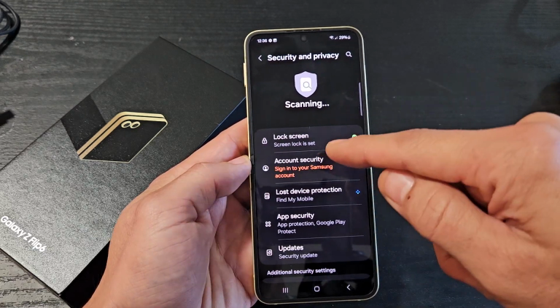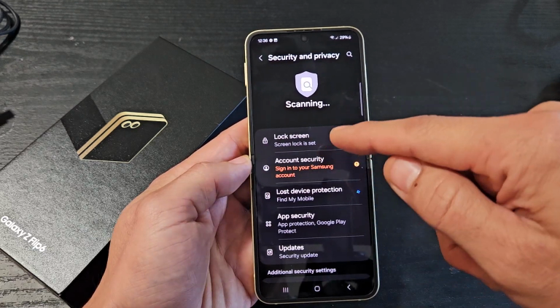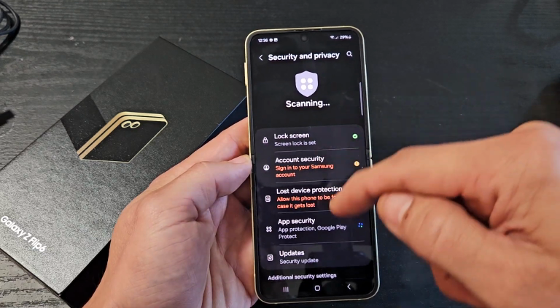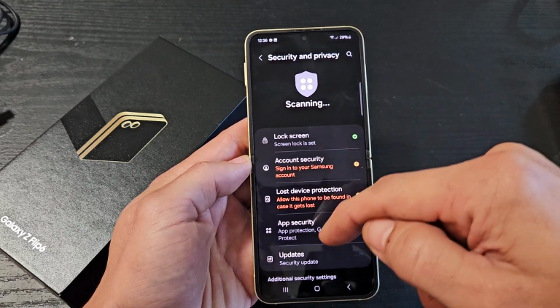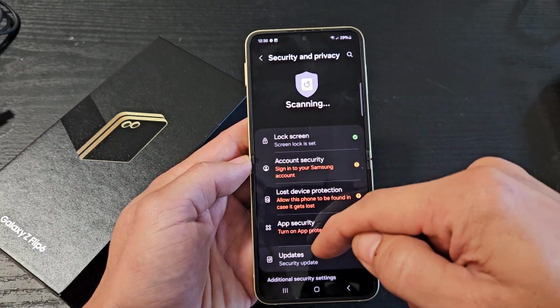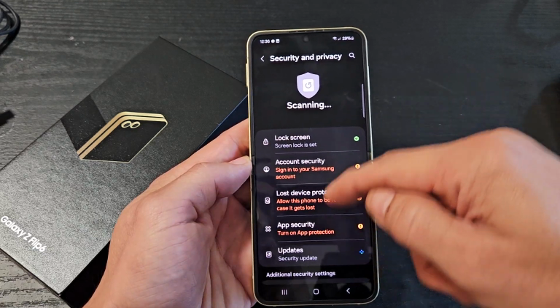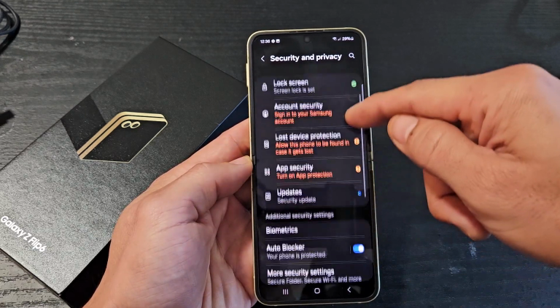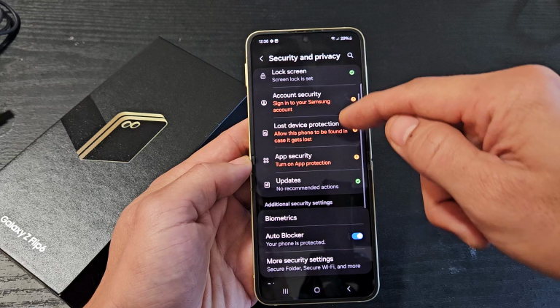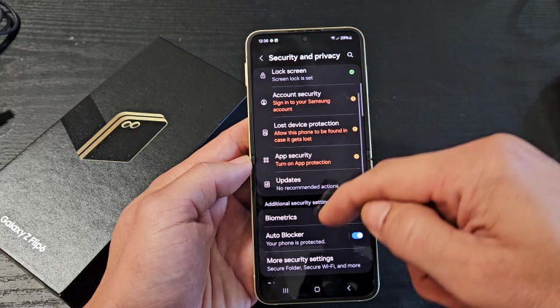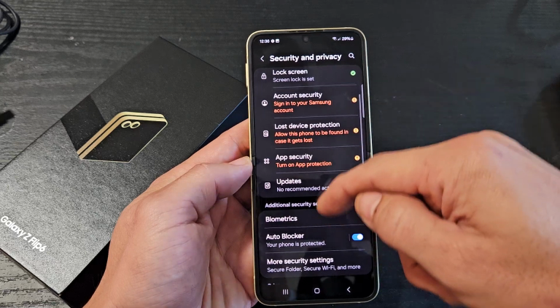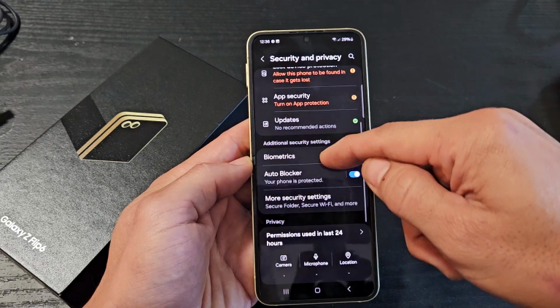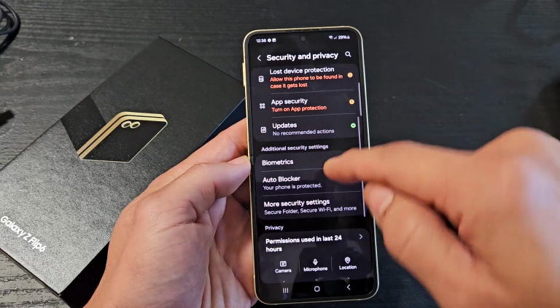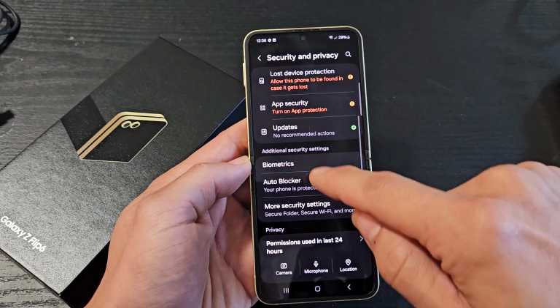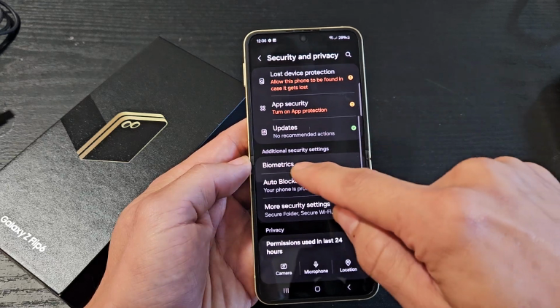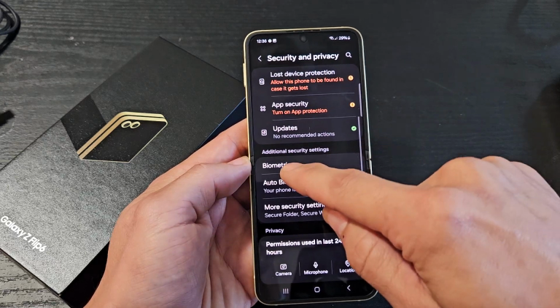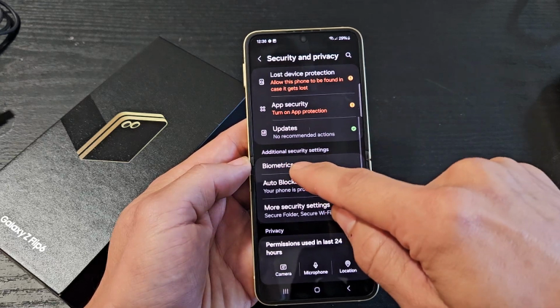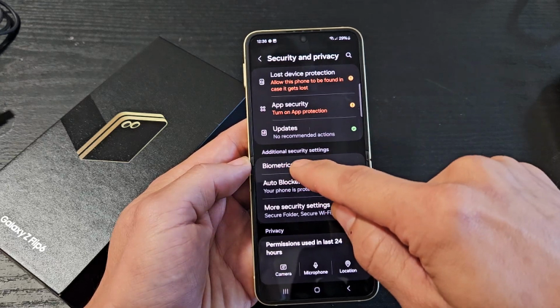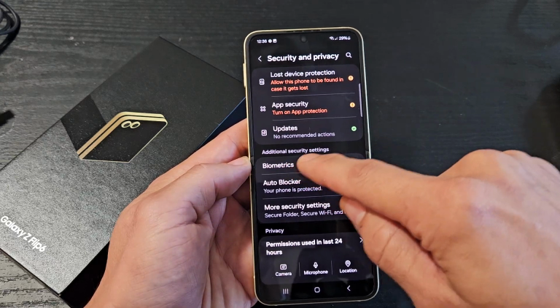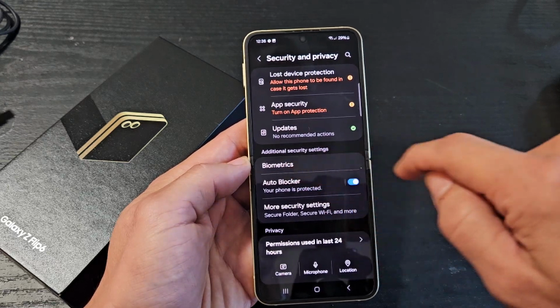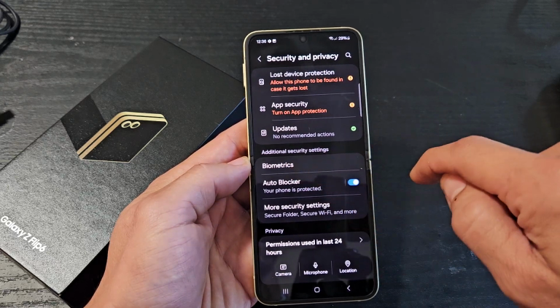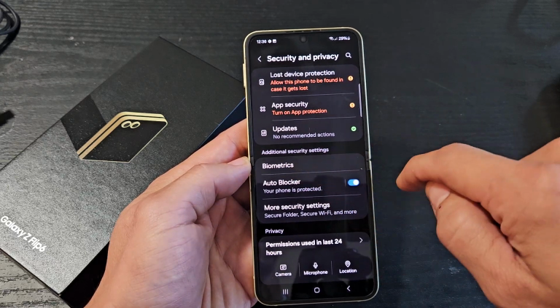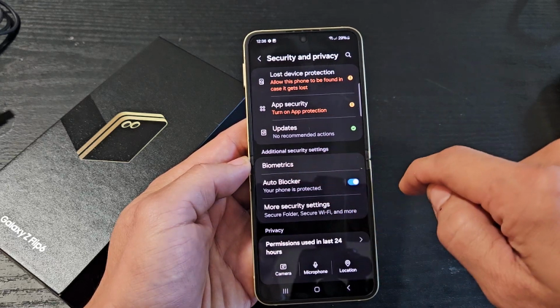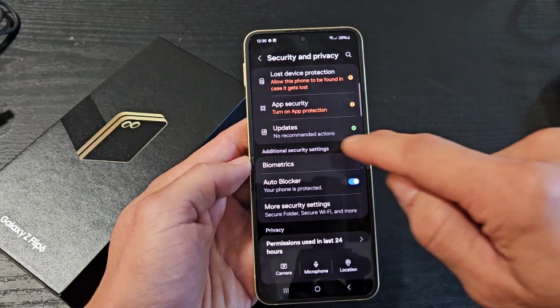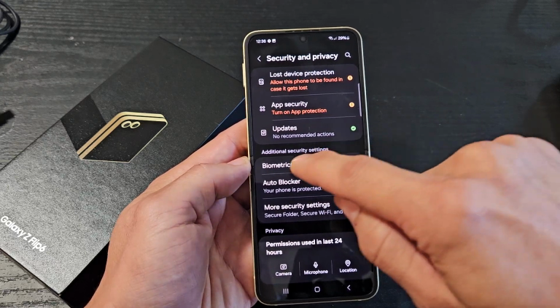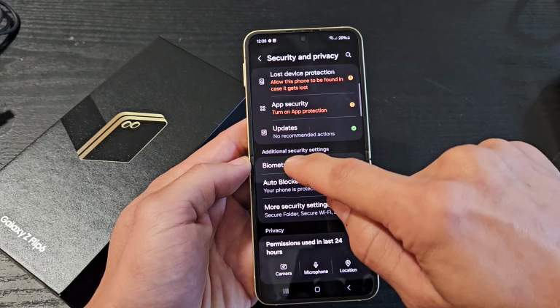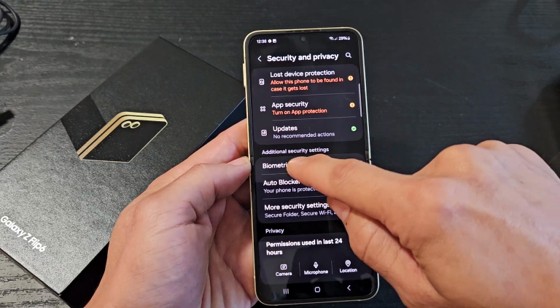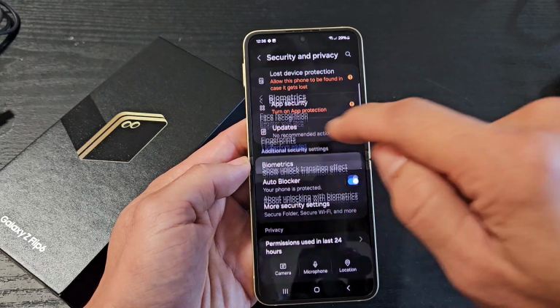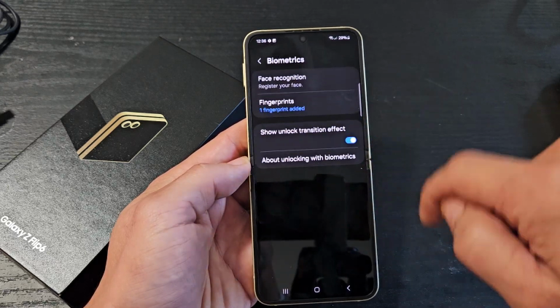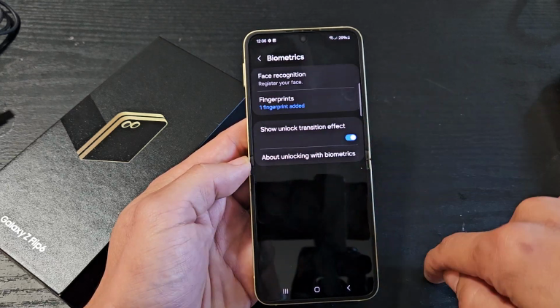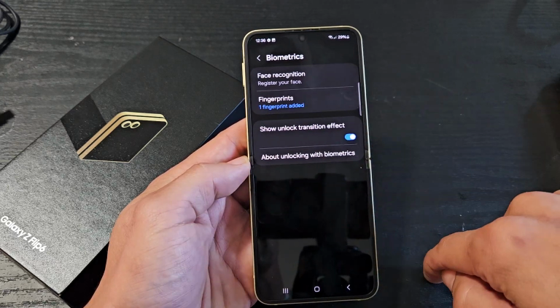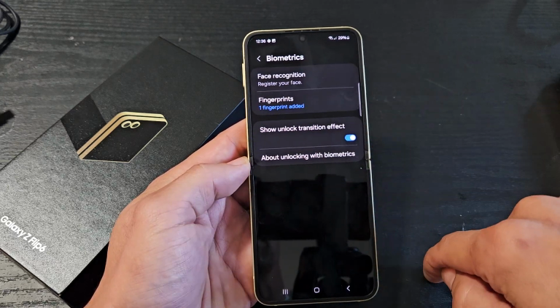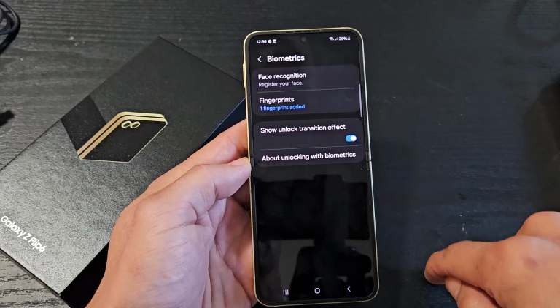From here, we're going to scroll down until you see Biometrics right there. Tap on Biometrics.